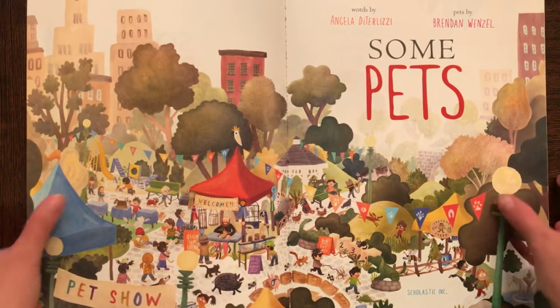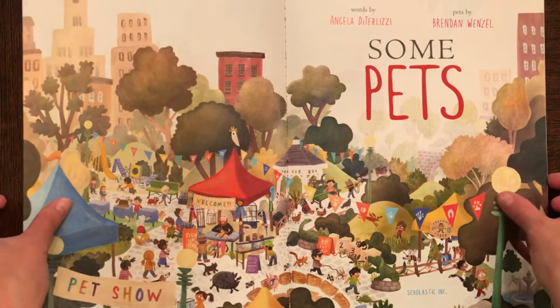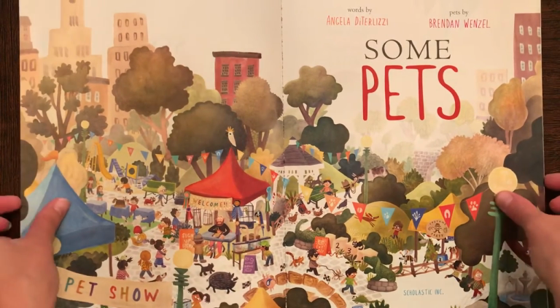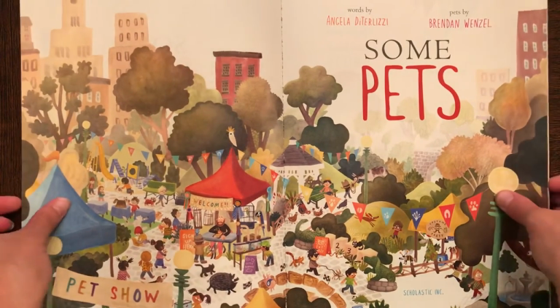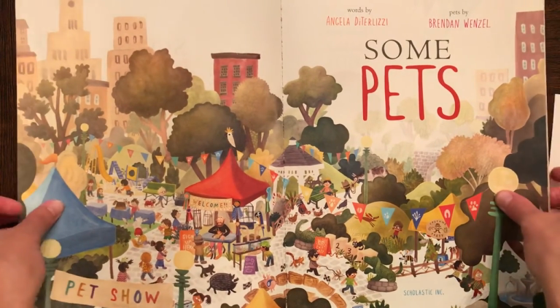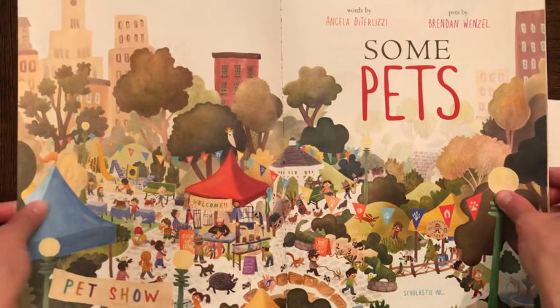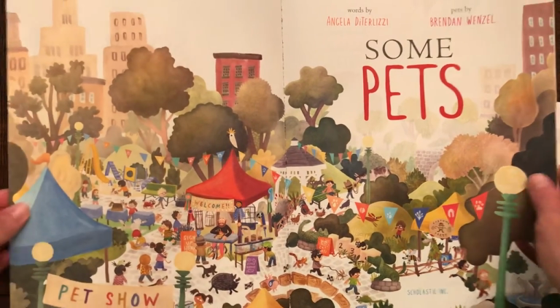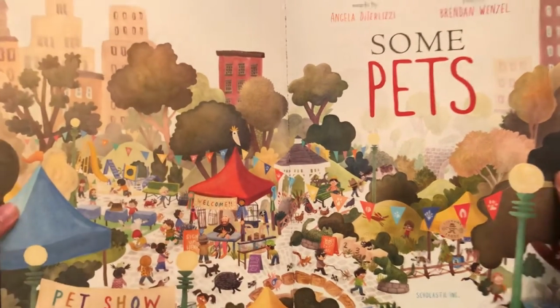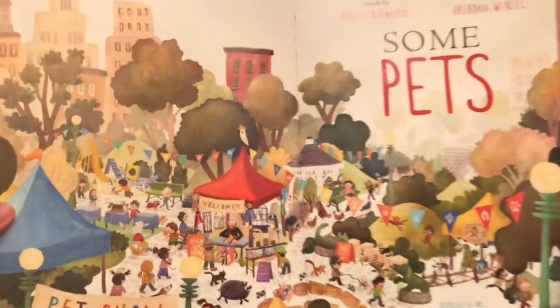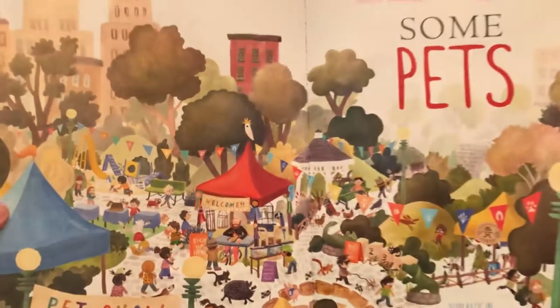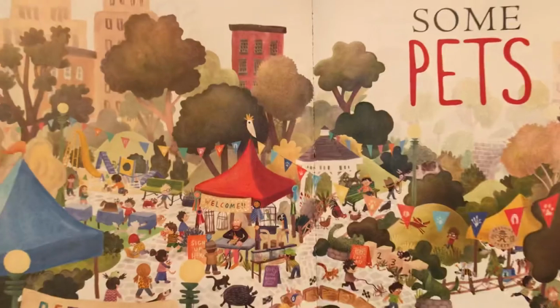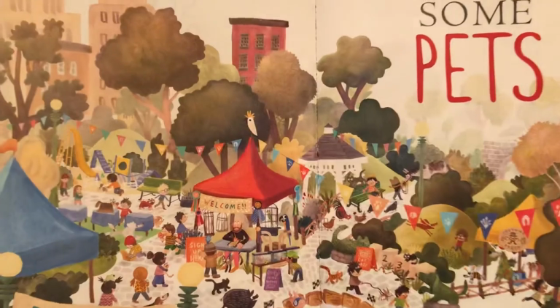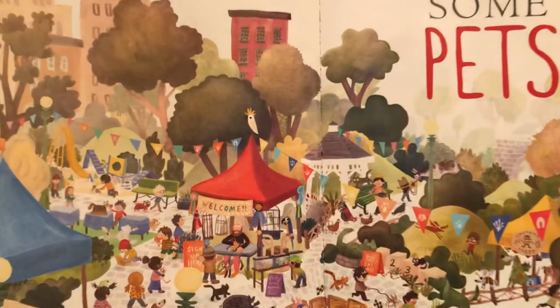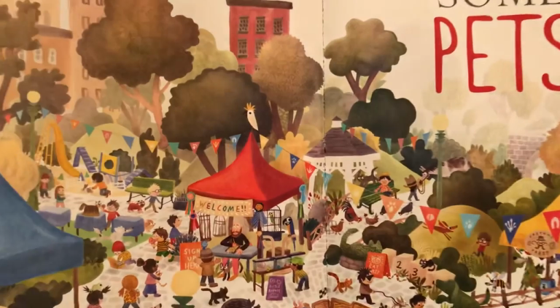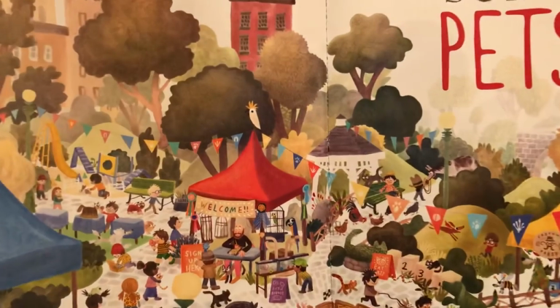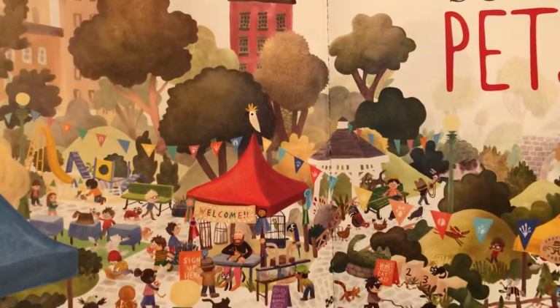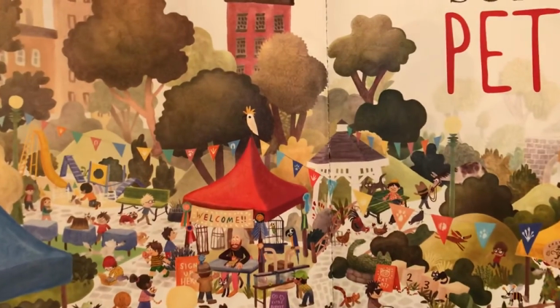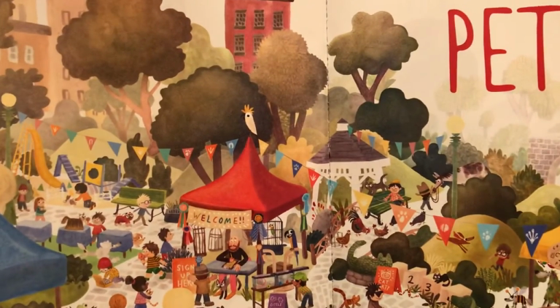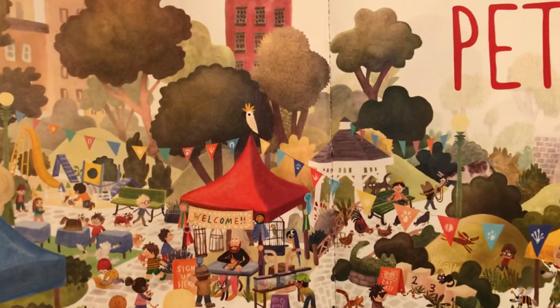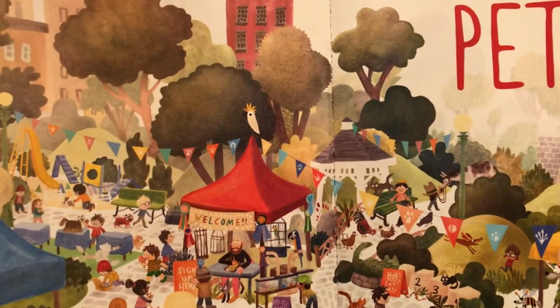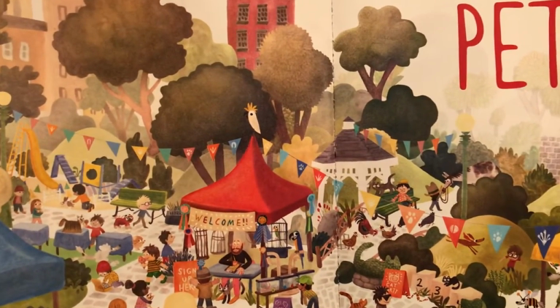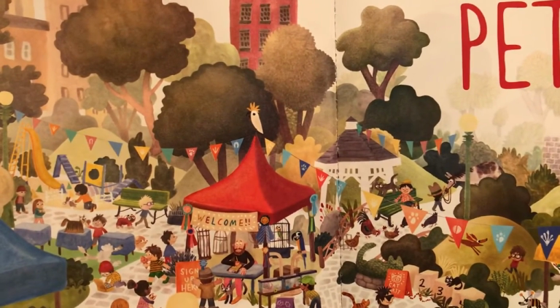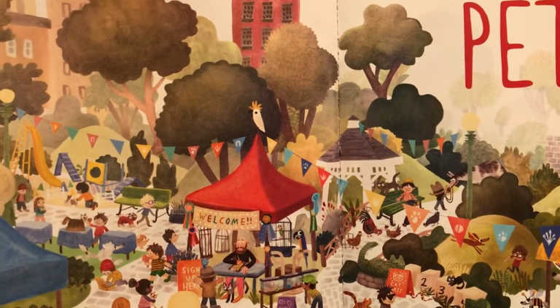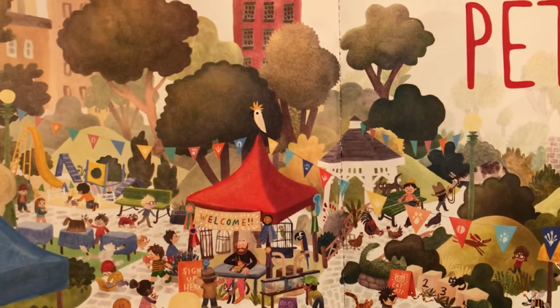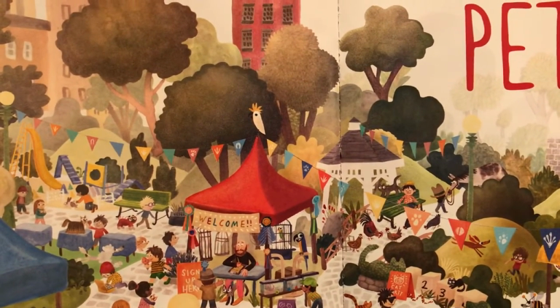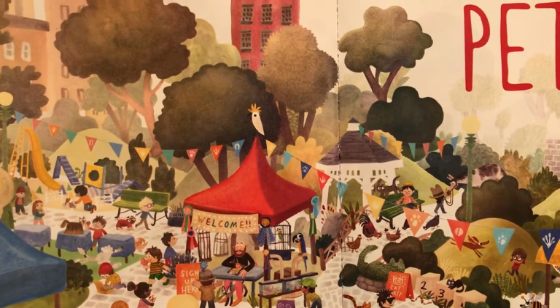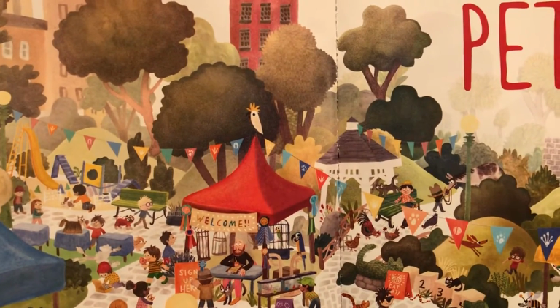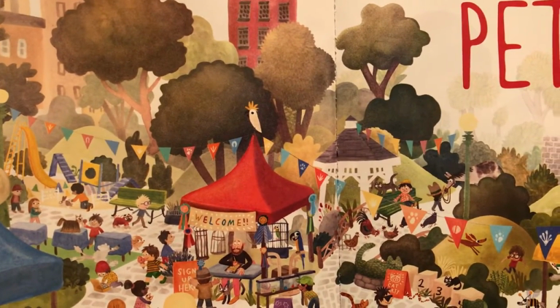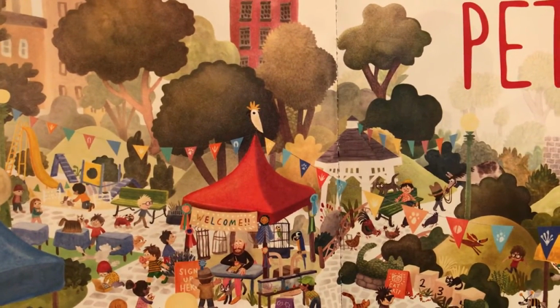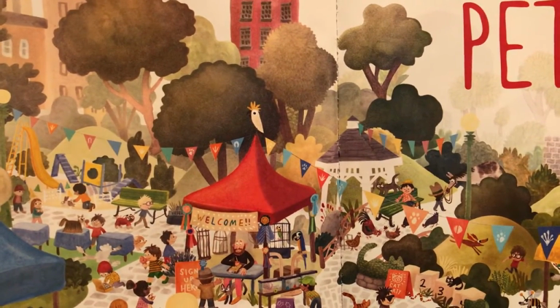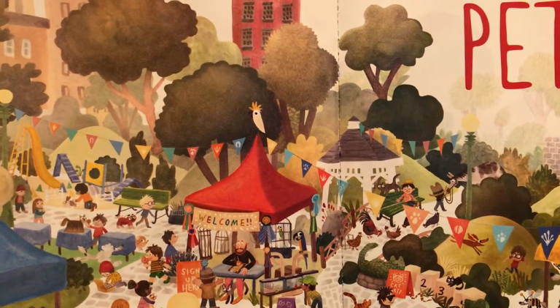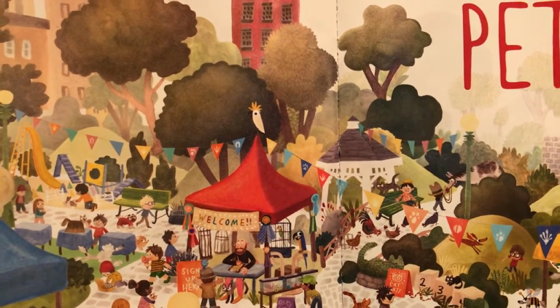A lot of detail. Look at all the things to look at. I'm going to zoom in a little bit here. Oh wow, look at all the different animals.